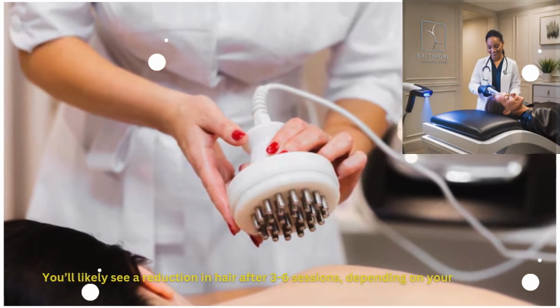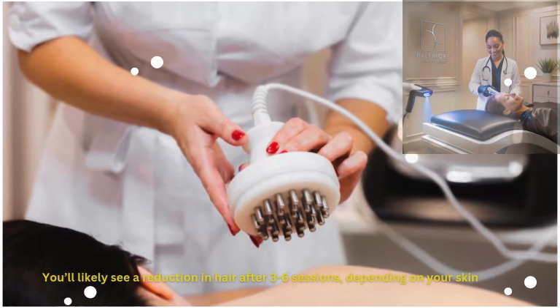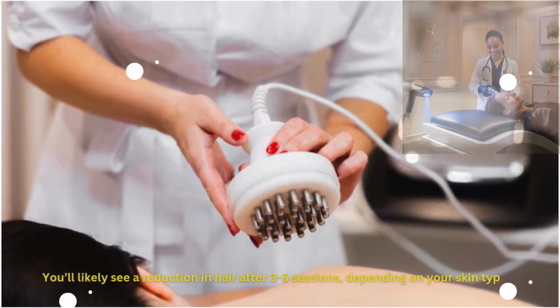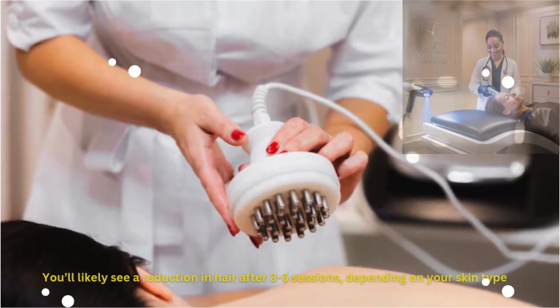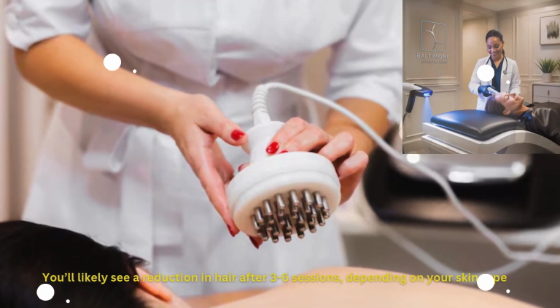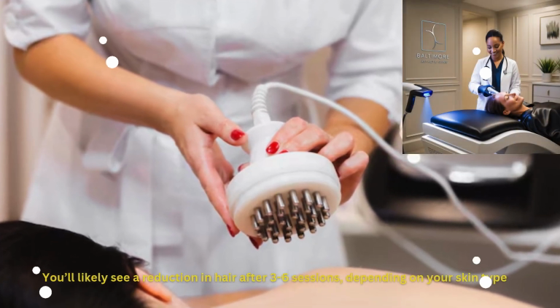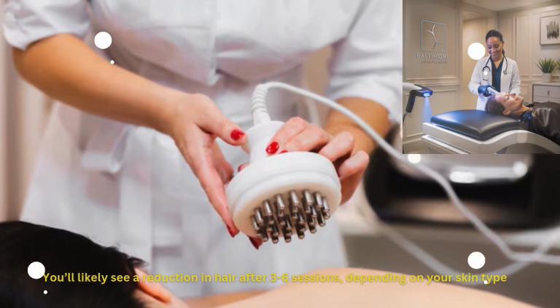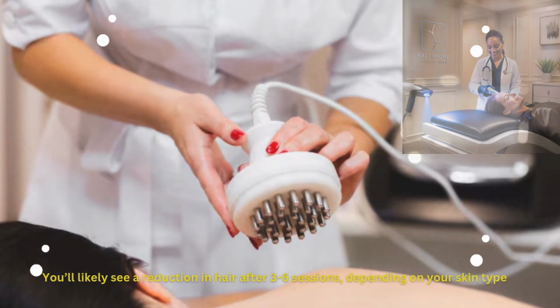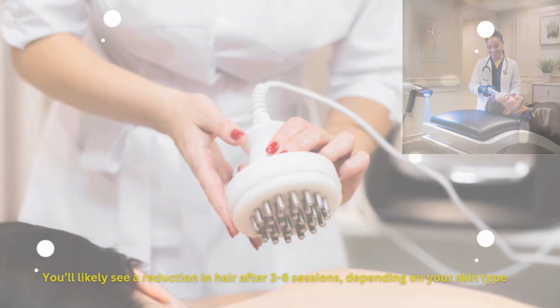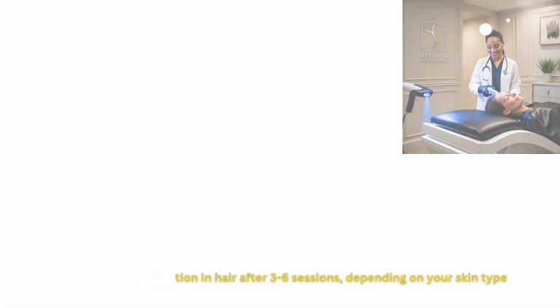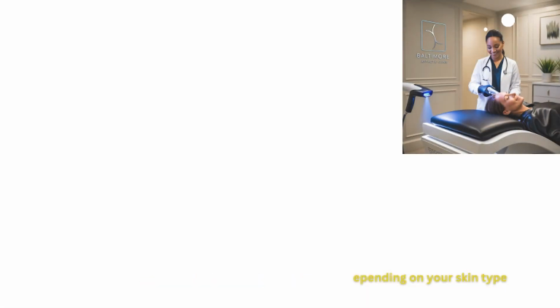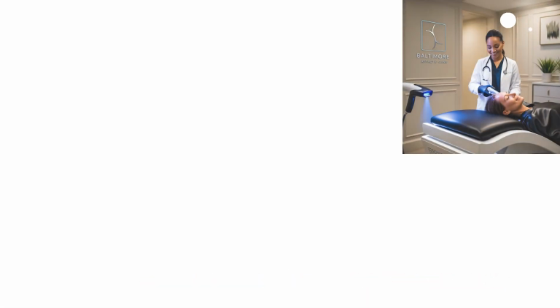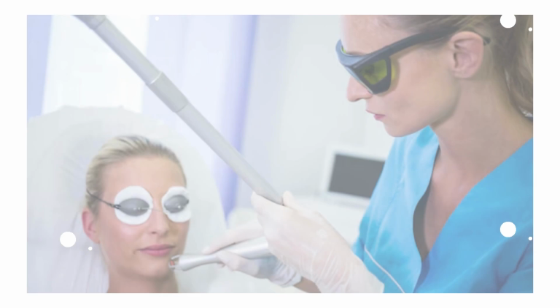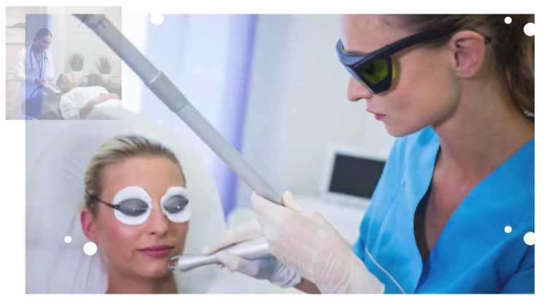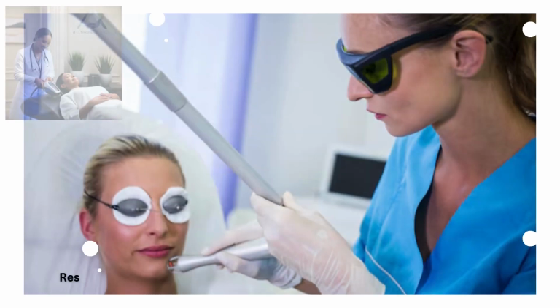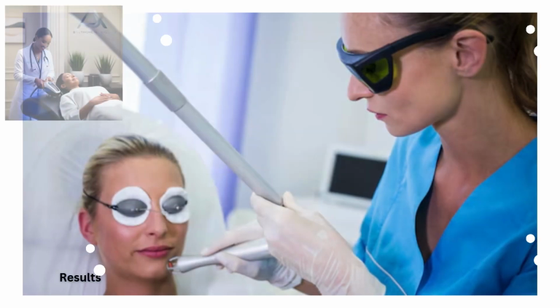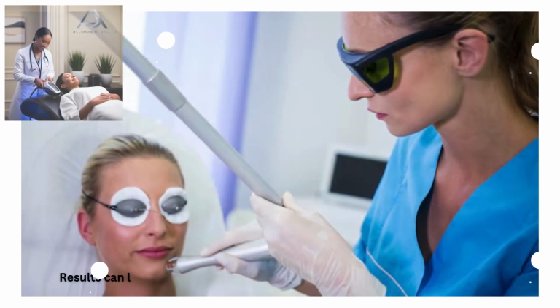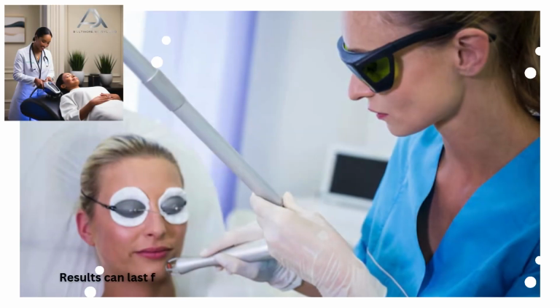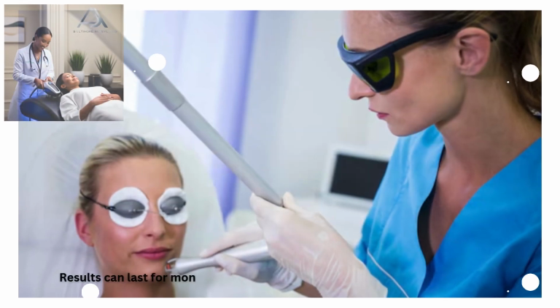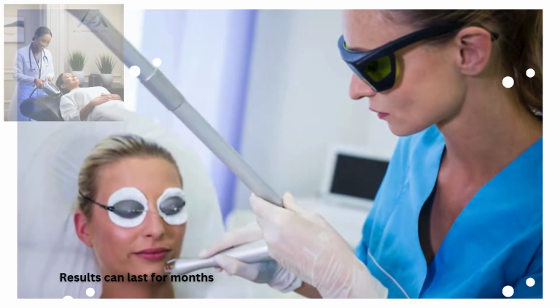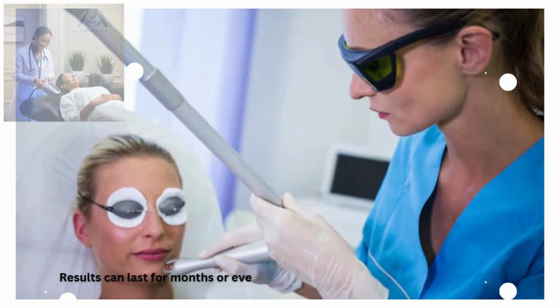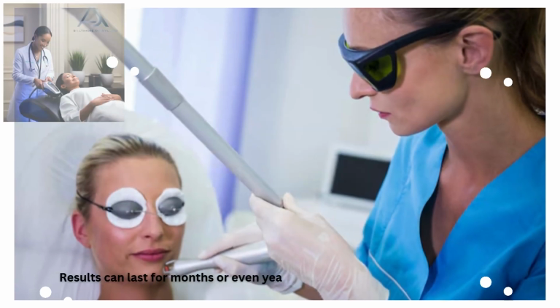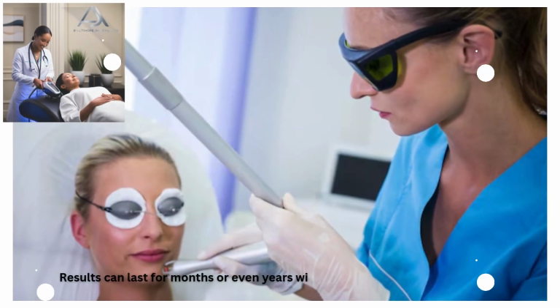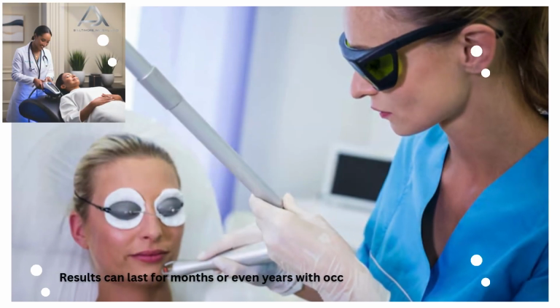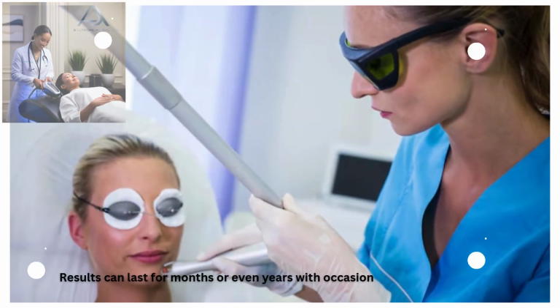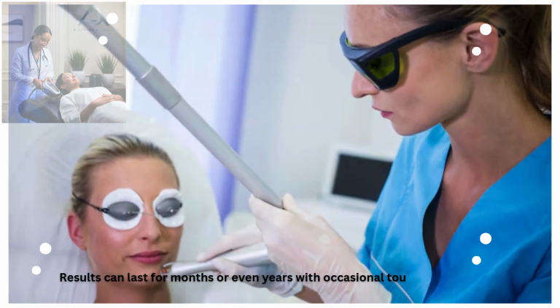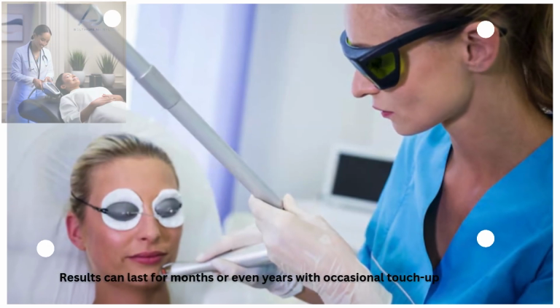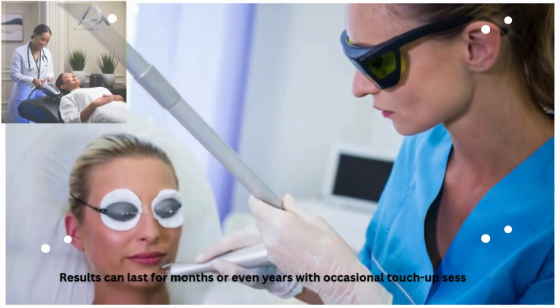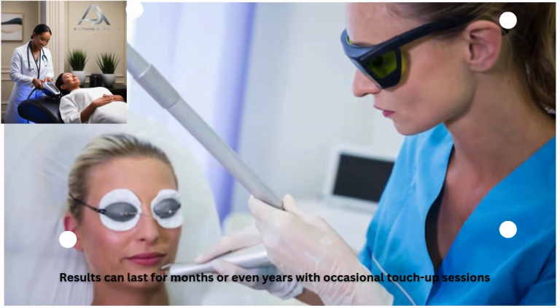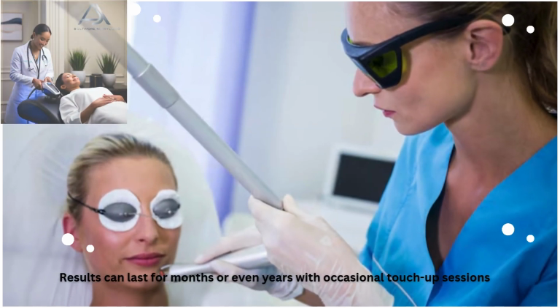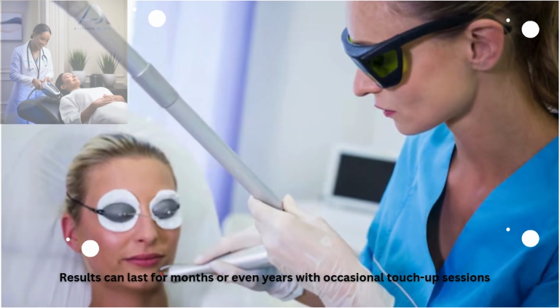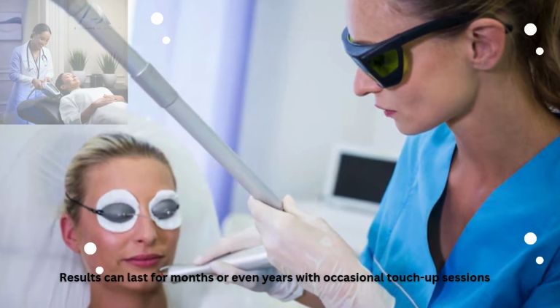You'll likely see a reduction in hair after 3 to 6 sessions, depending on your skin type. Results can last for months or even years with occasional touch-up sessions.